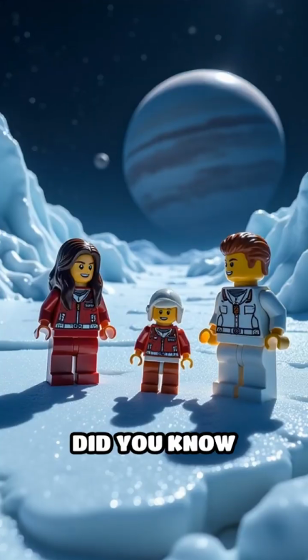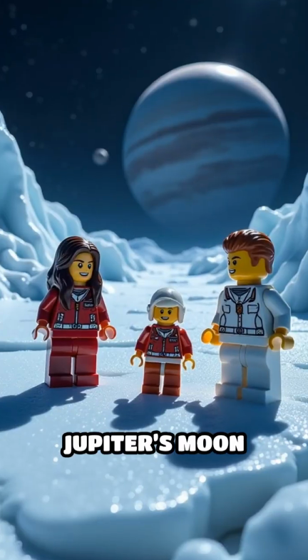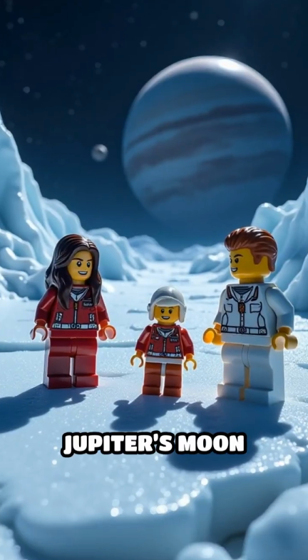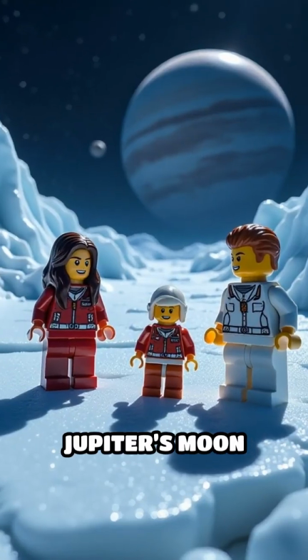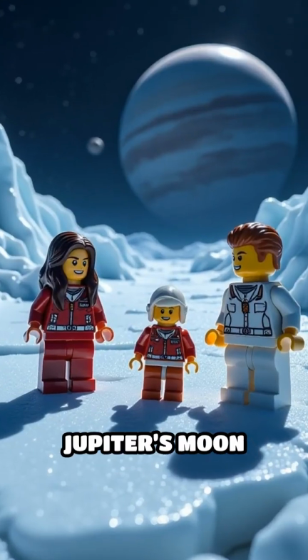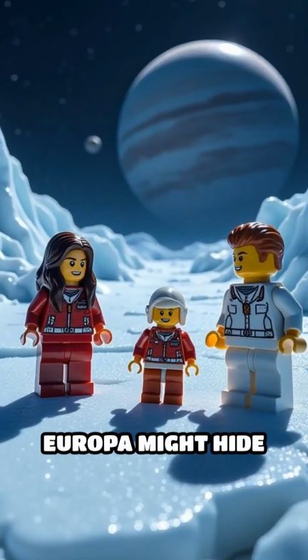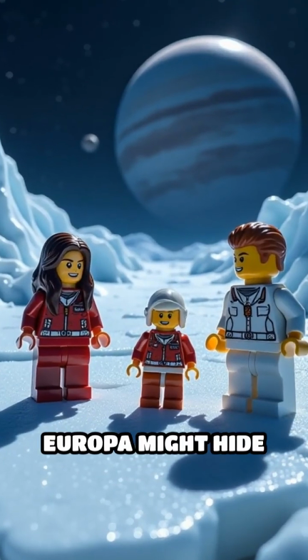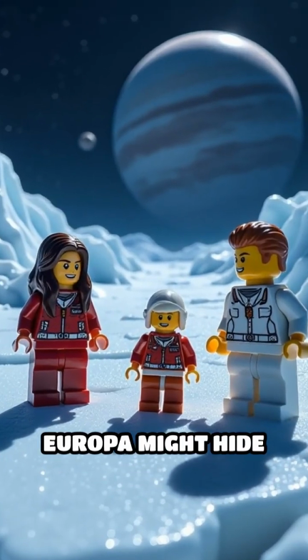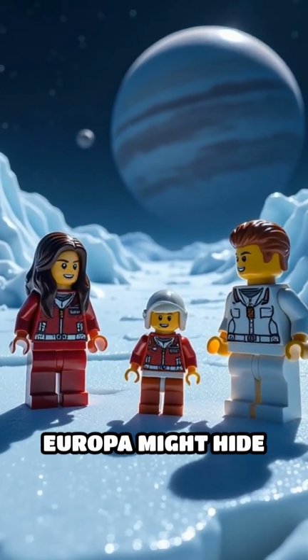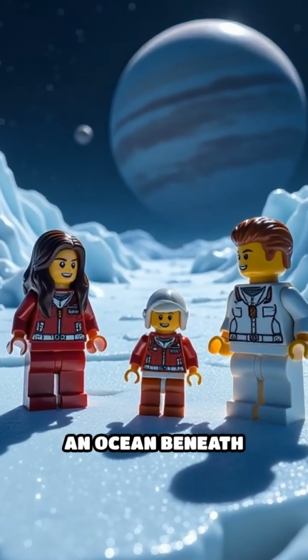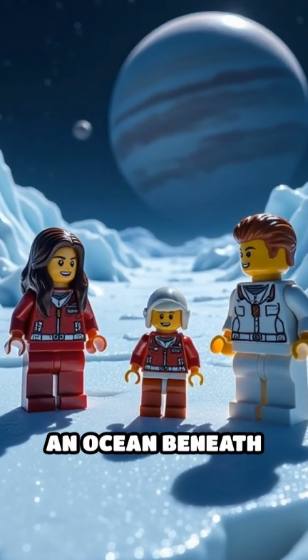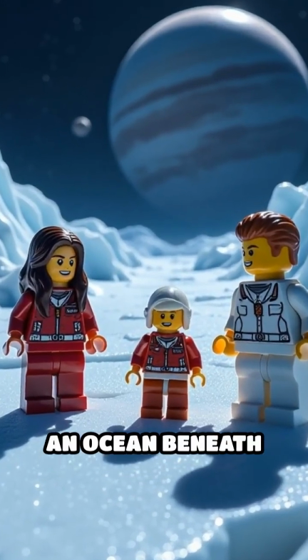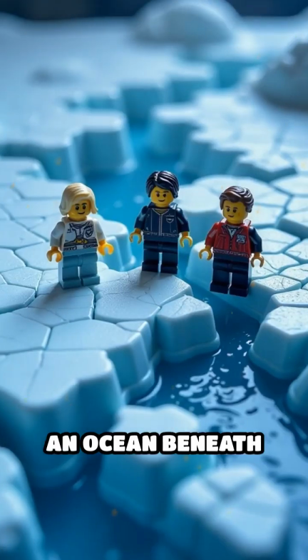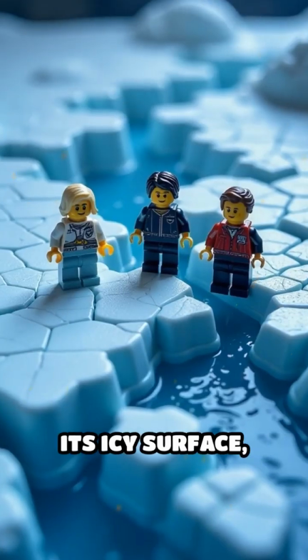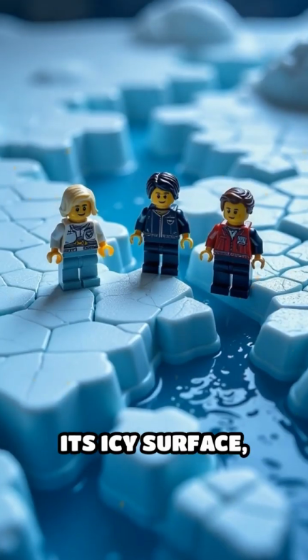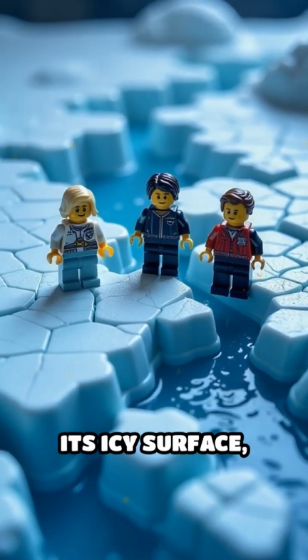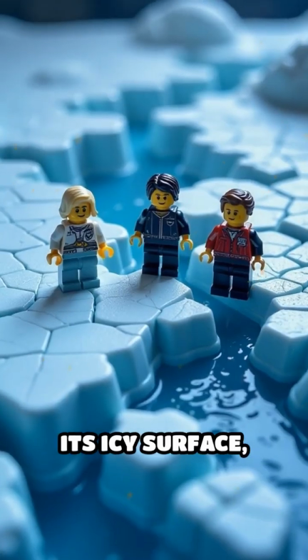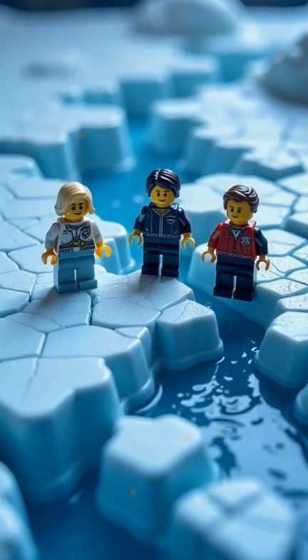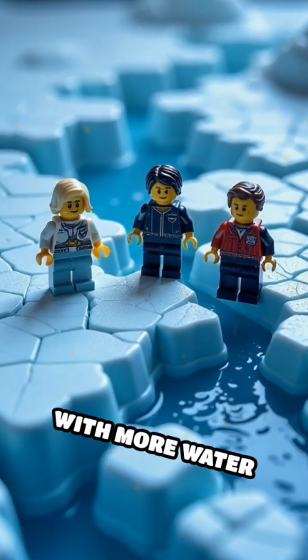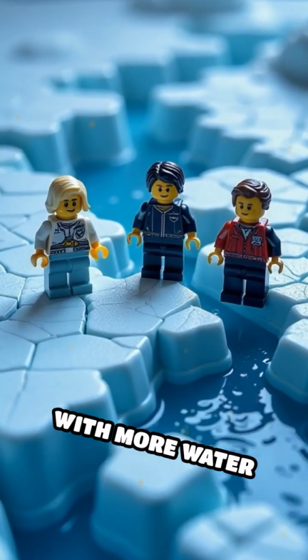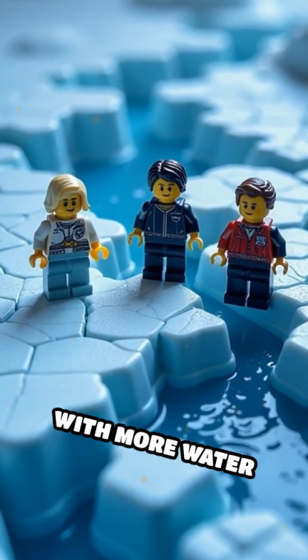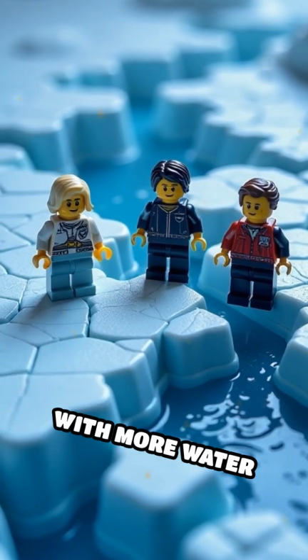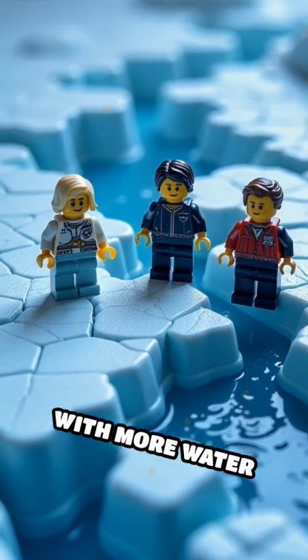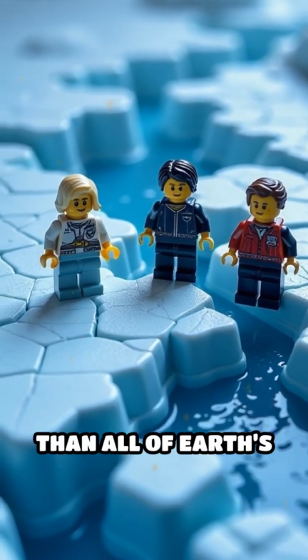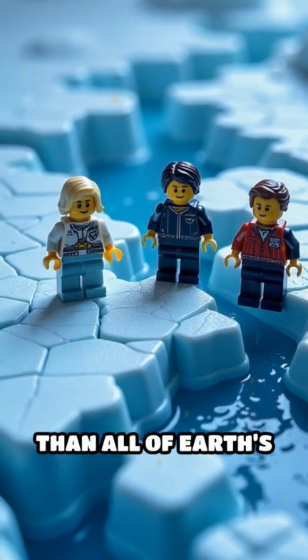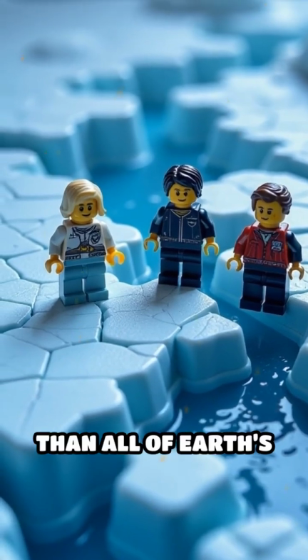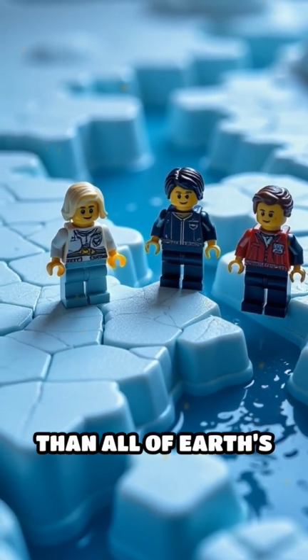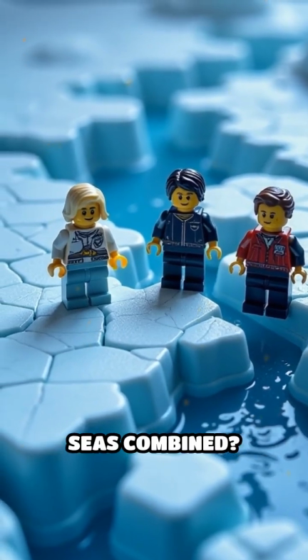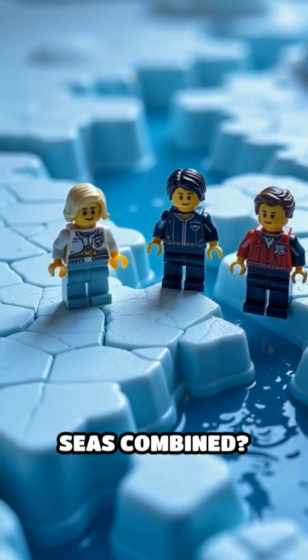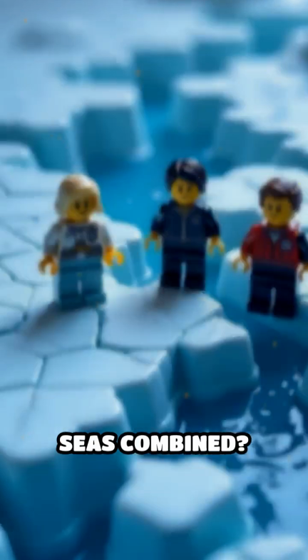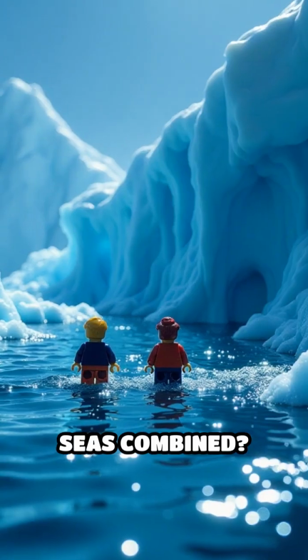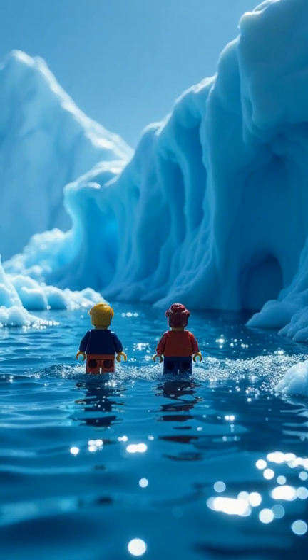Did you know Jupiter's moon Europa might hide an ocean beneath its icy surface, with more water than all of Earth's seas combined?